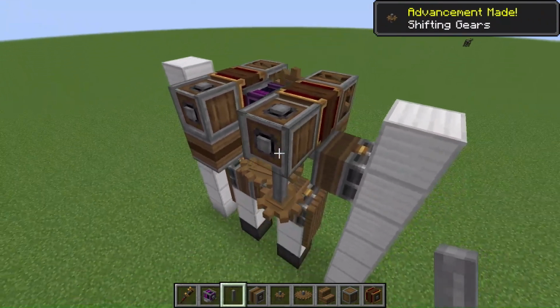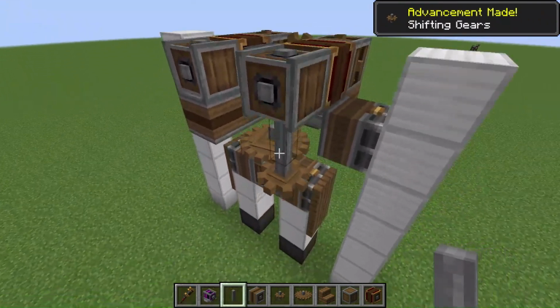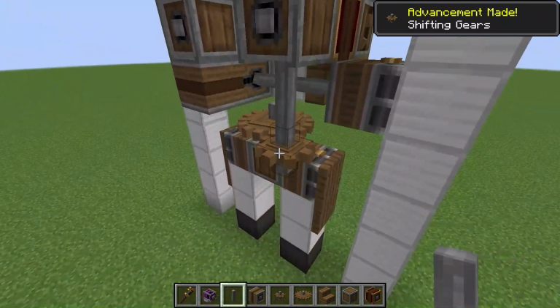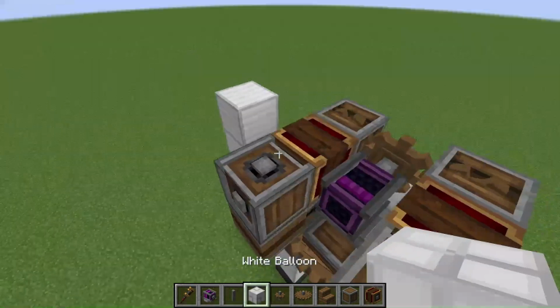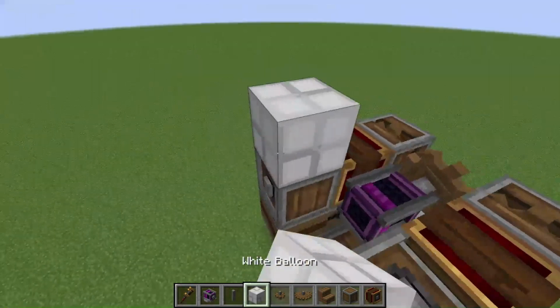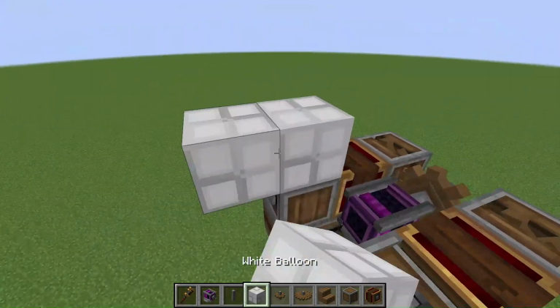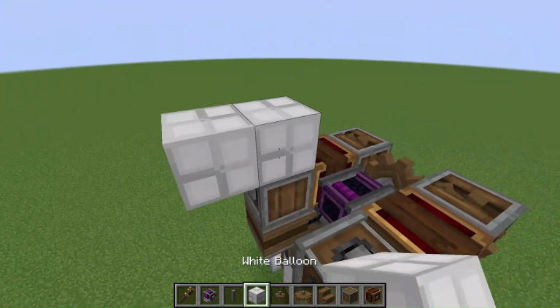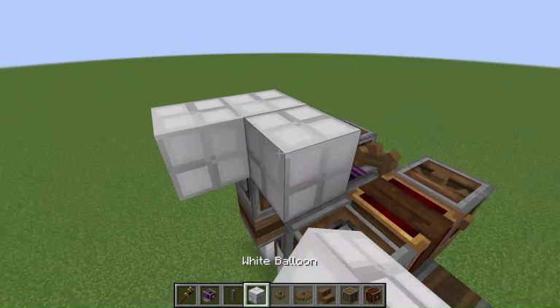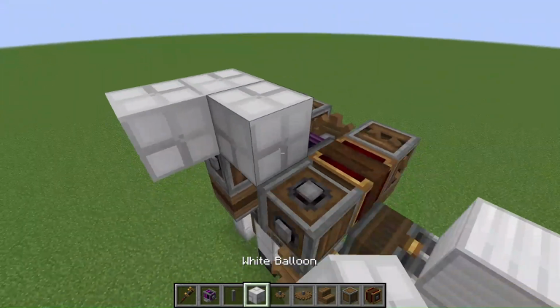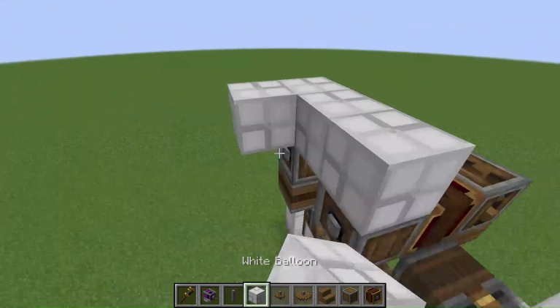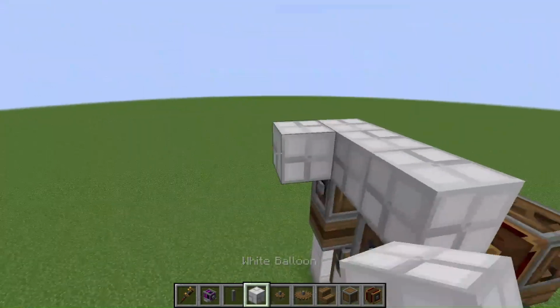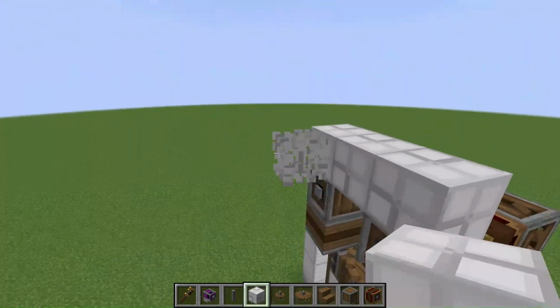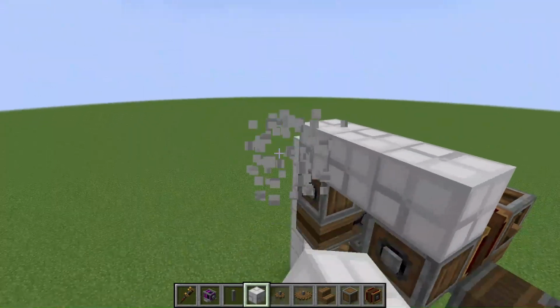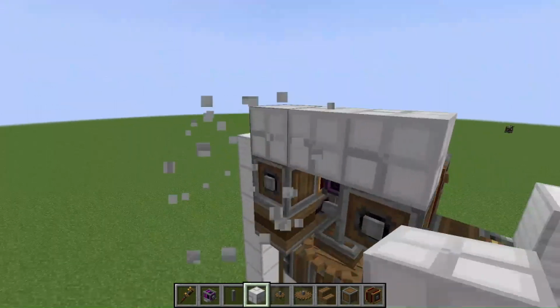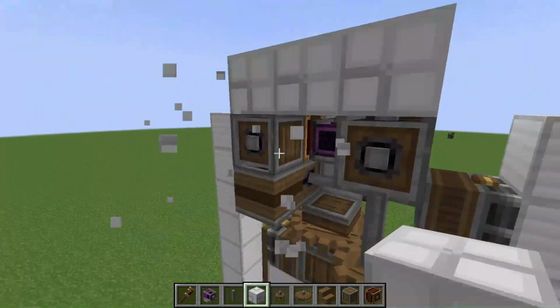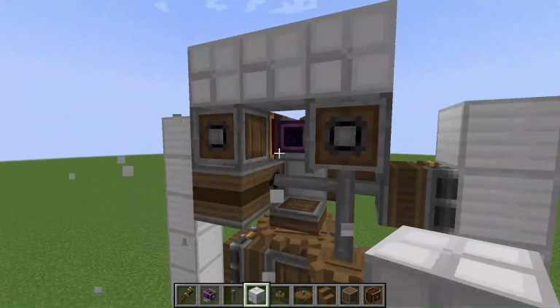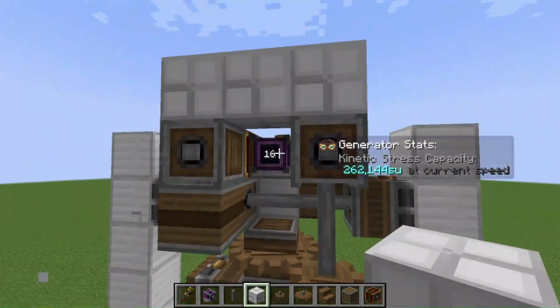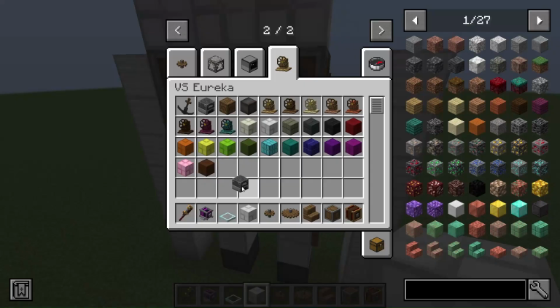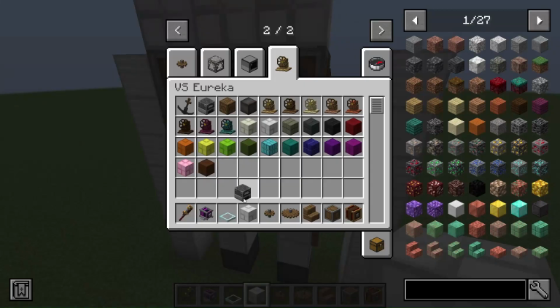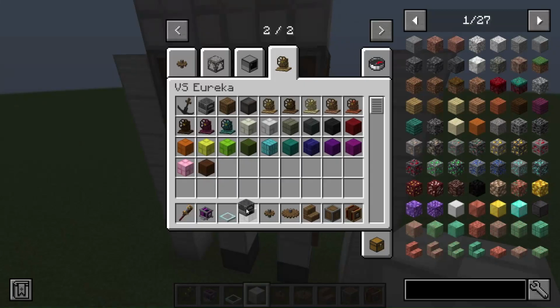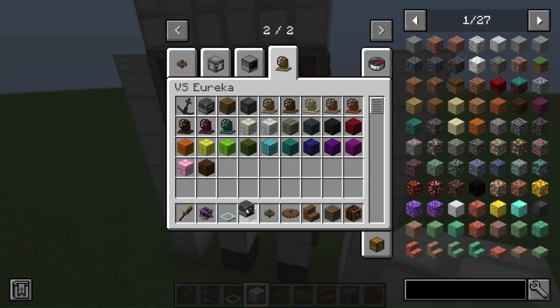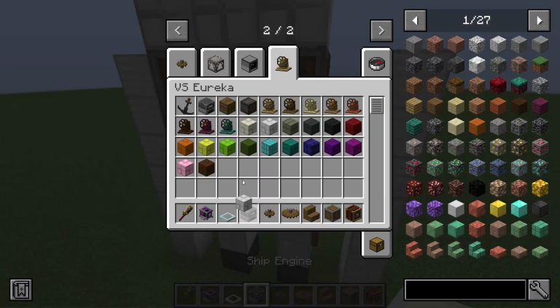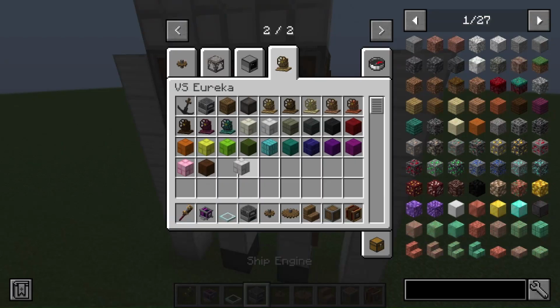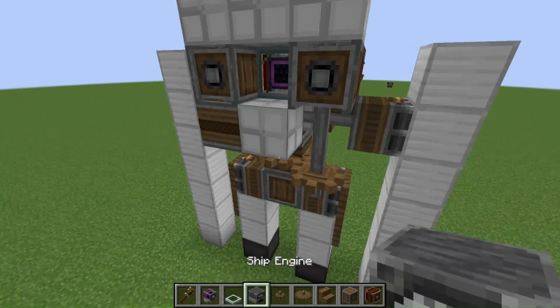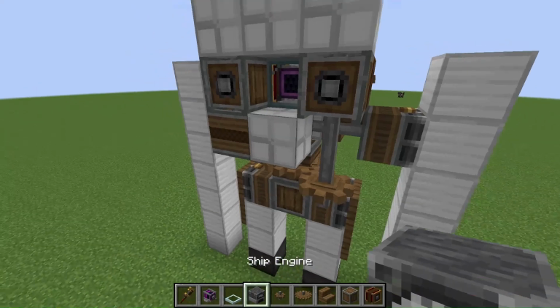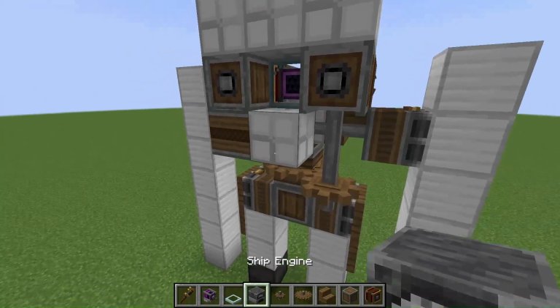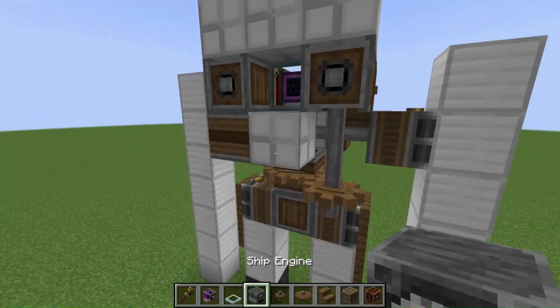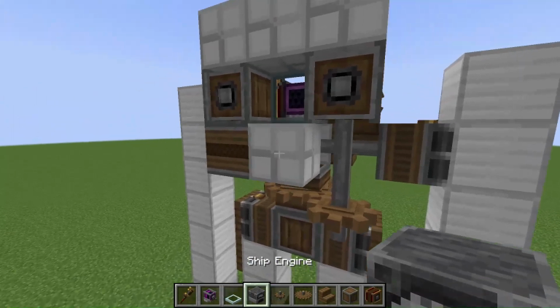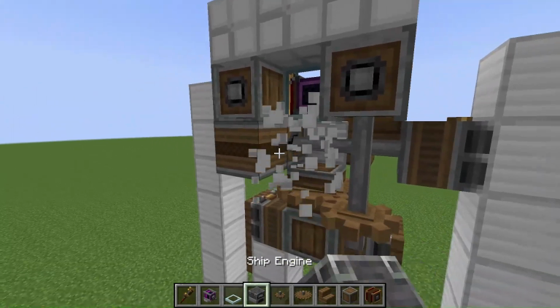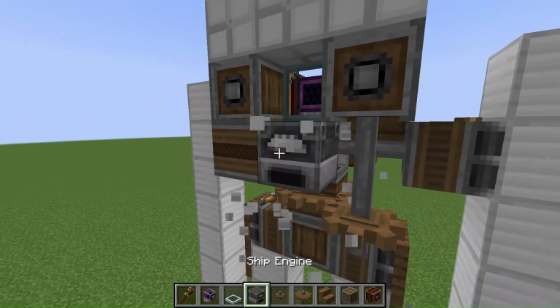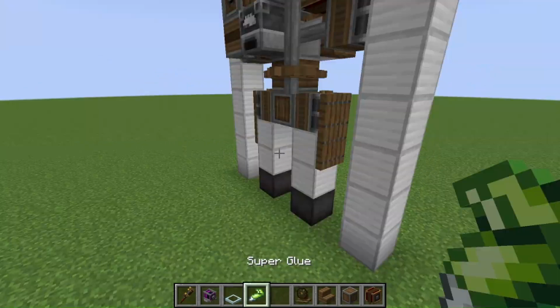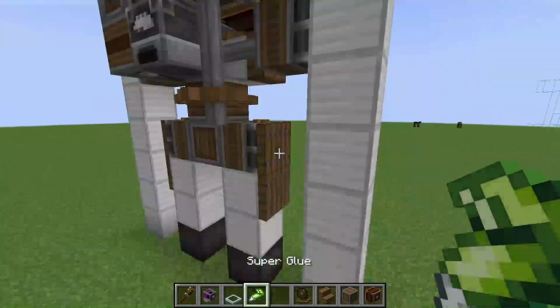Balloon block to make the robot floatable. Ship engine to make it move faster.